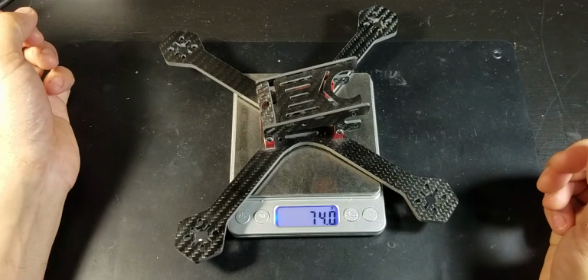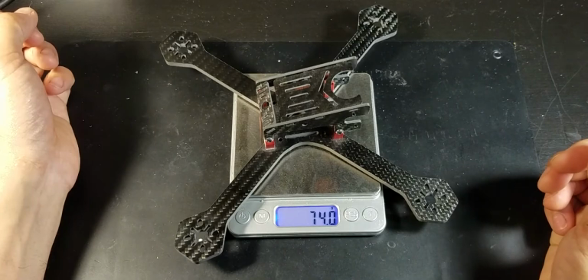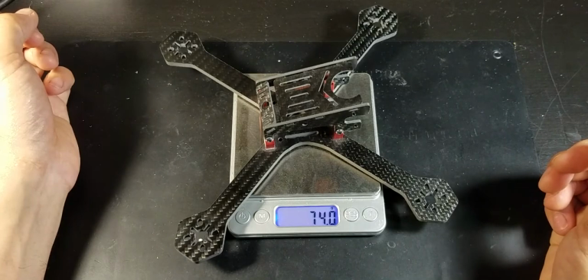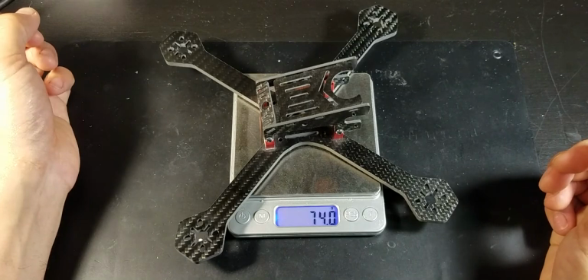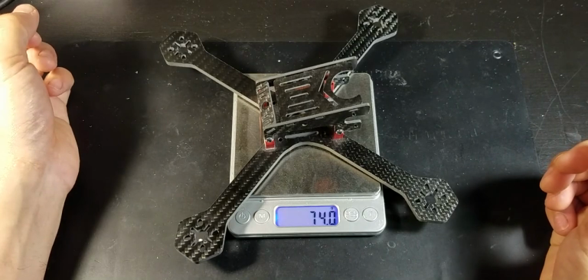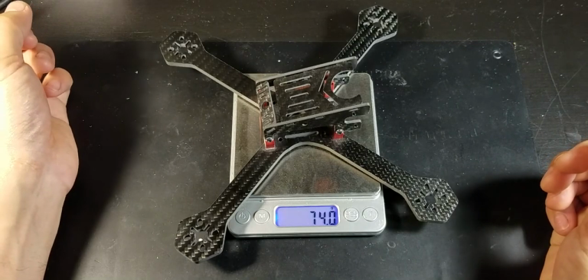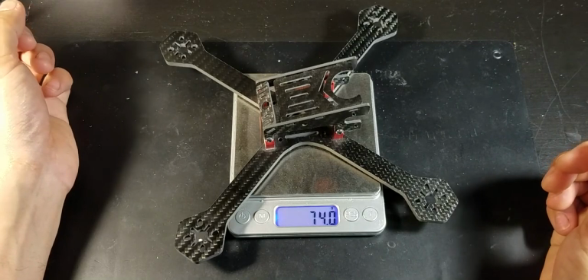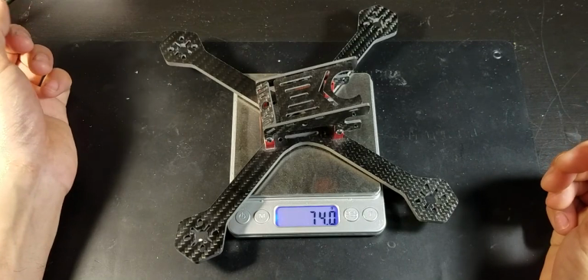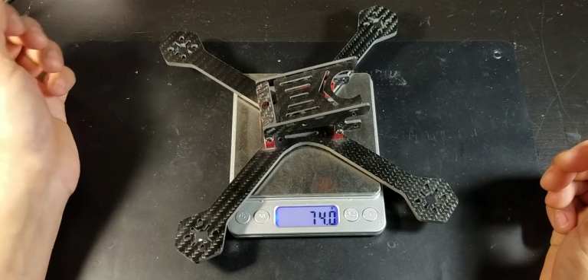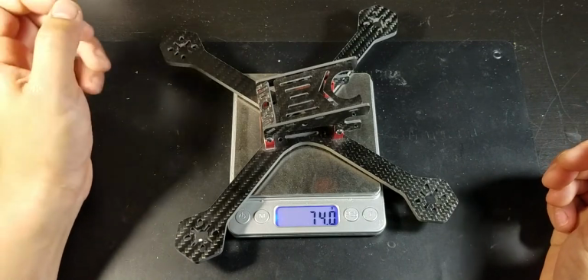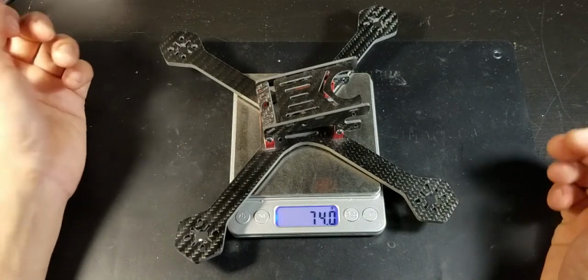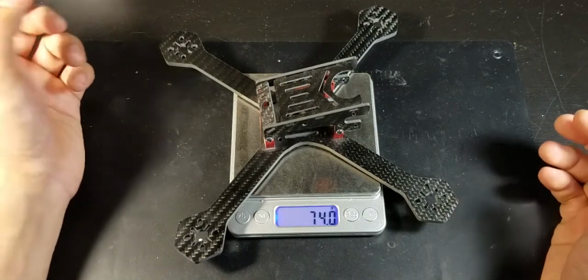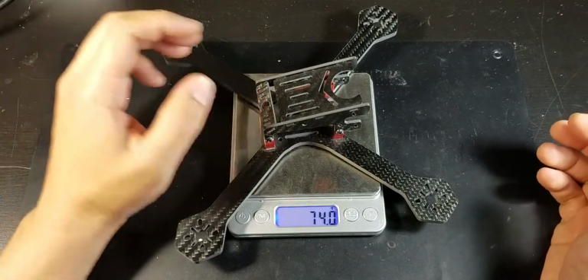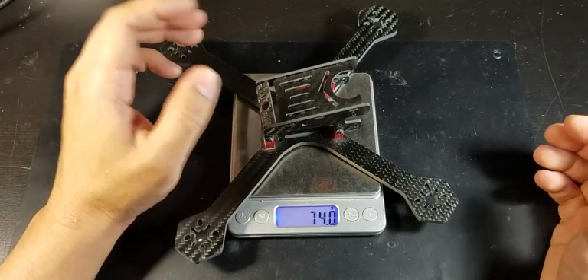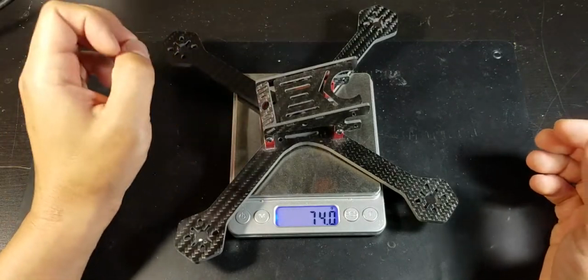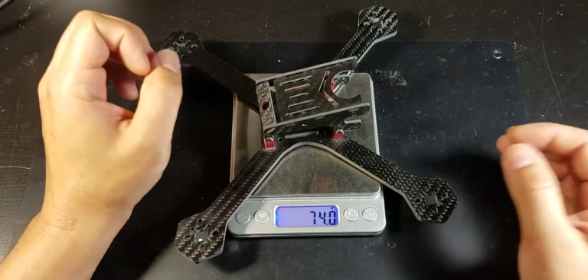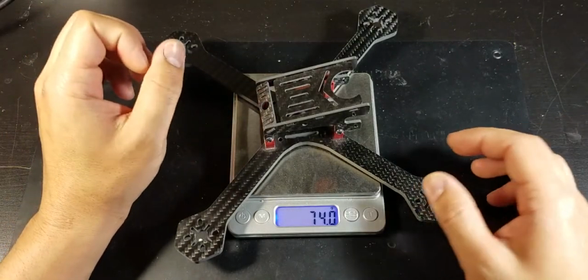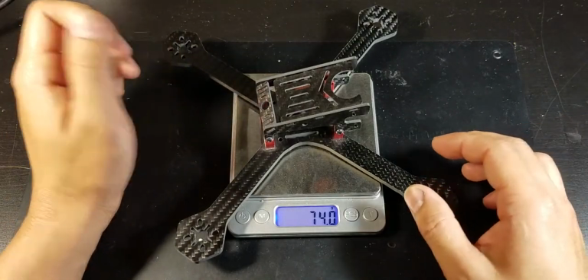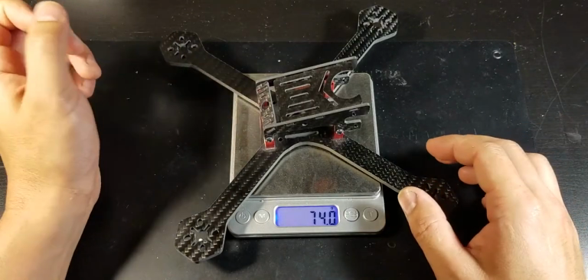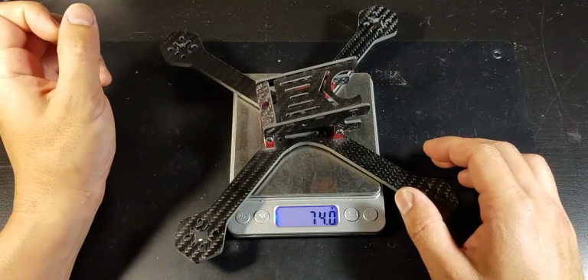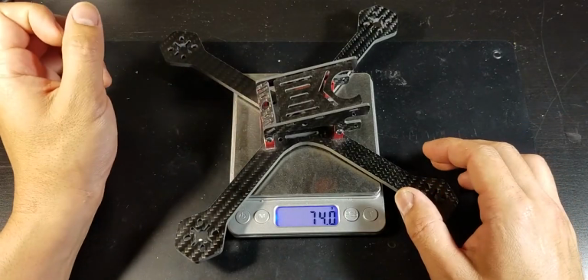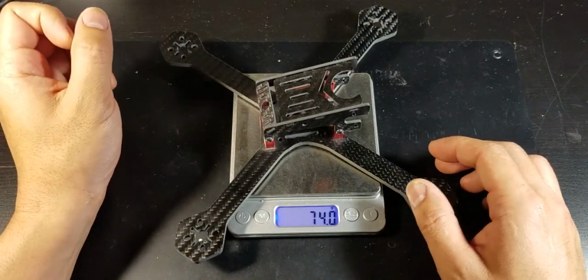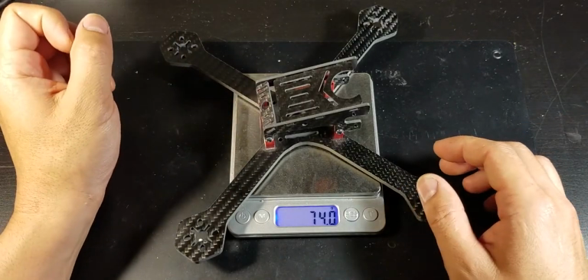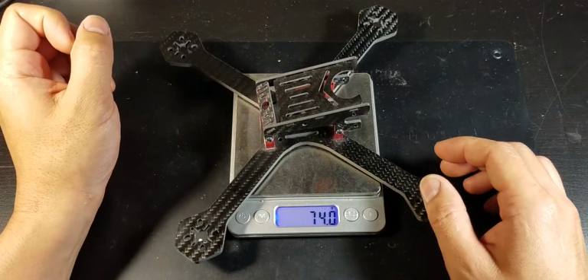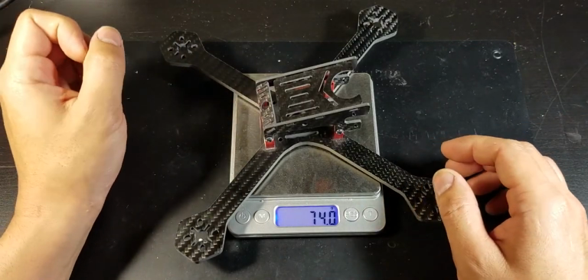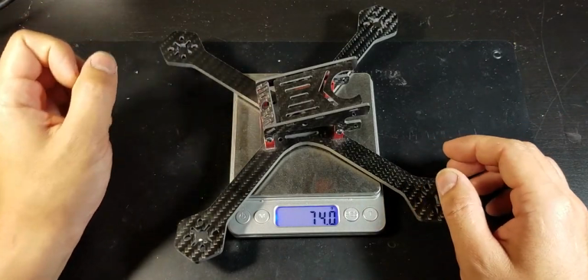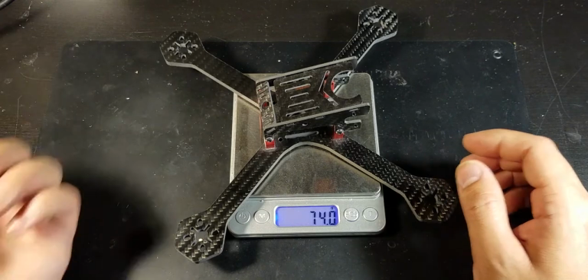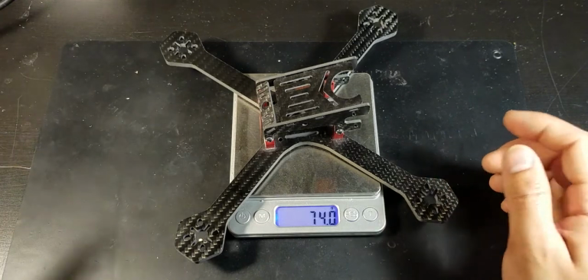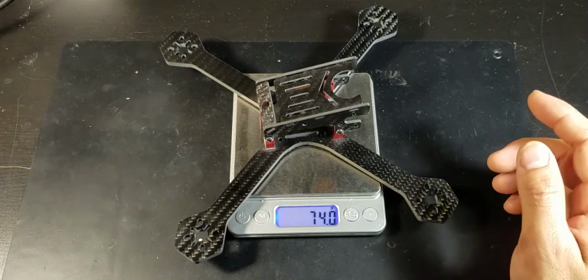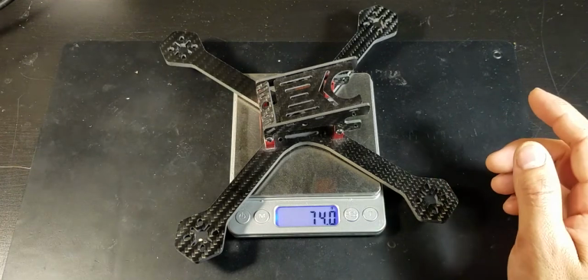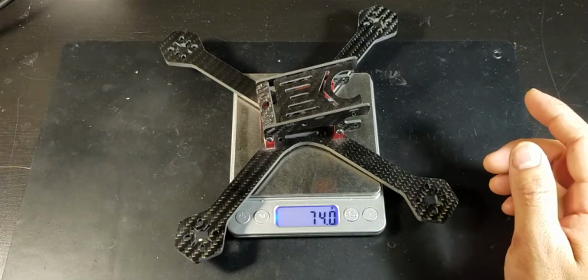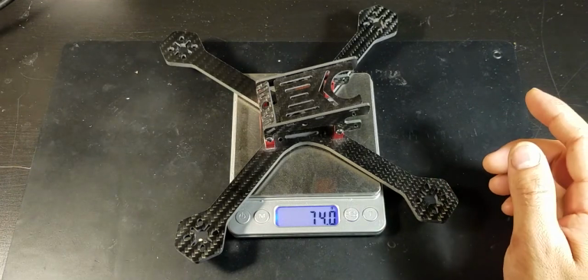Coming in at 74 grams, so it's pretty decent. It'll be my lightest quad I have.